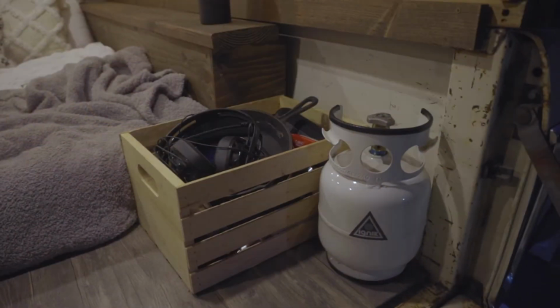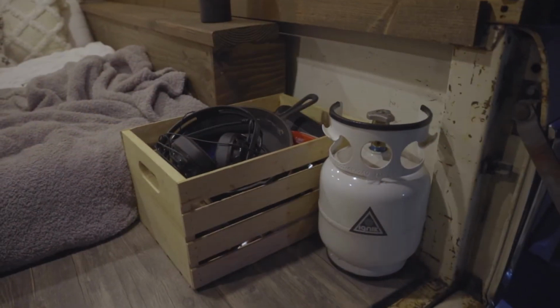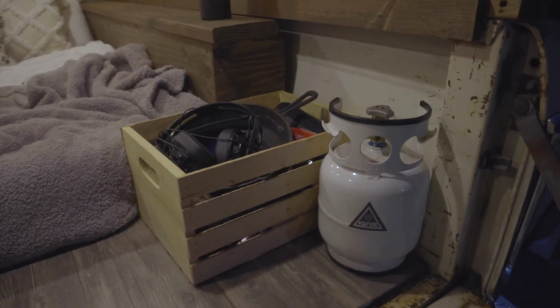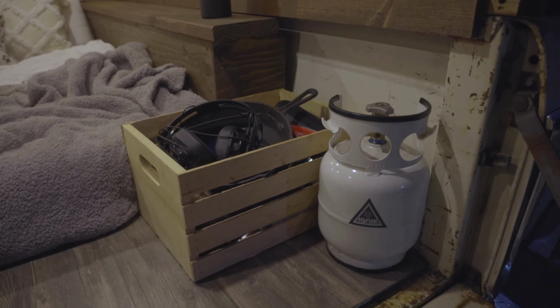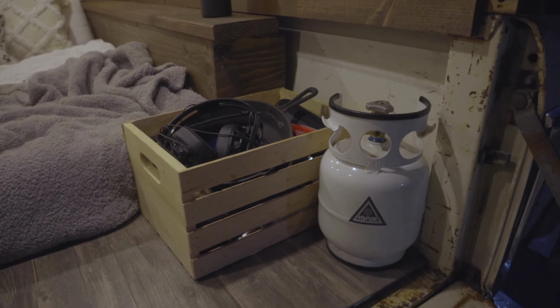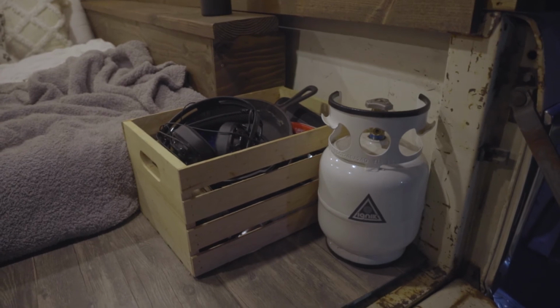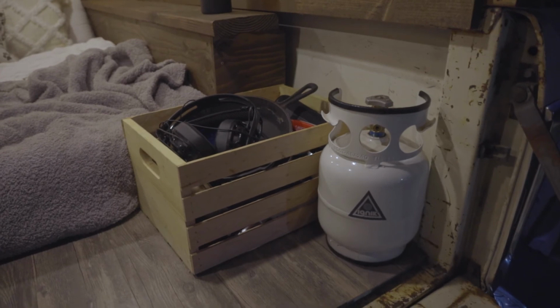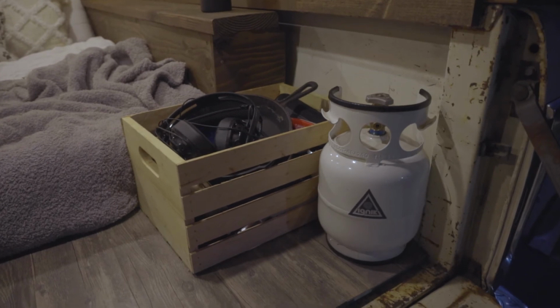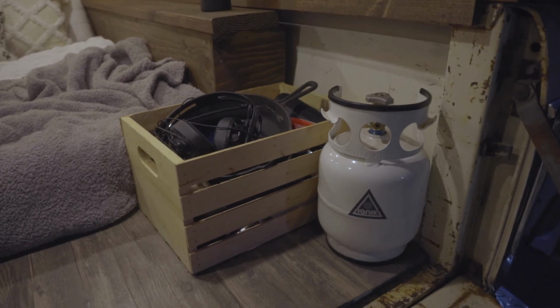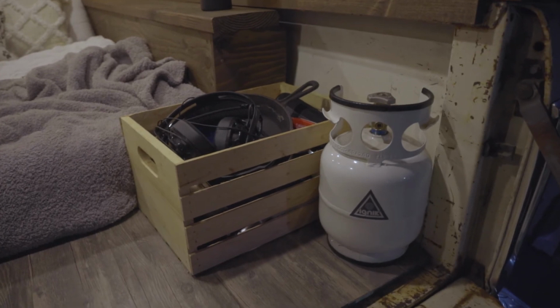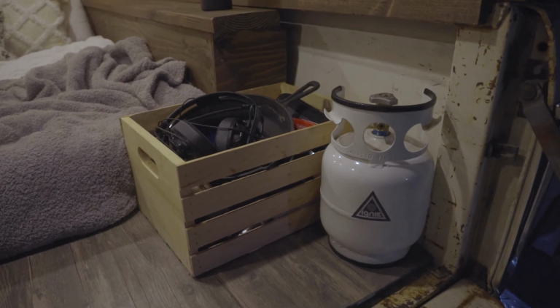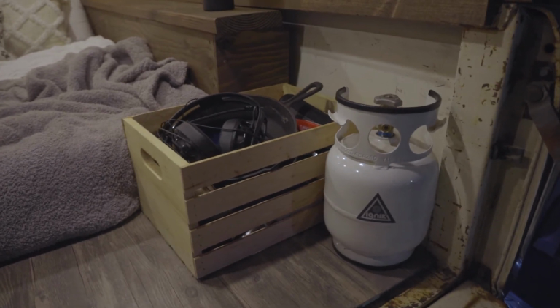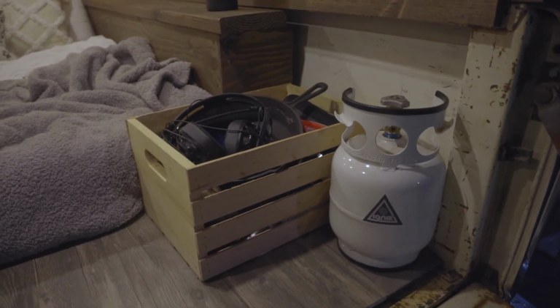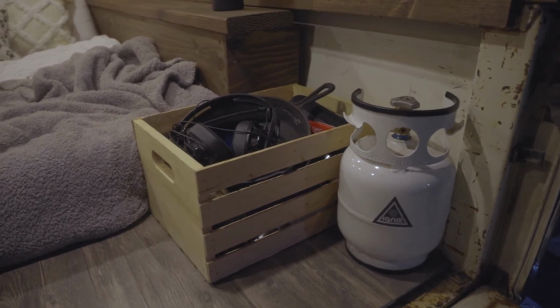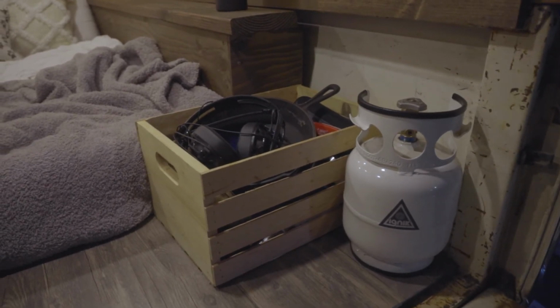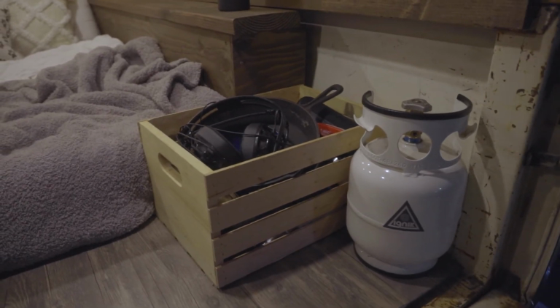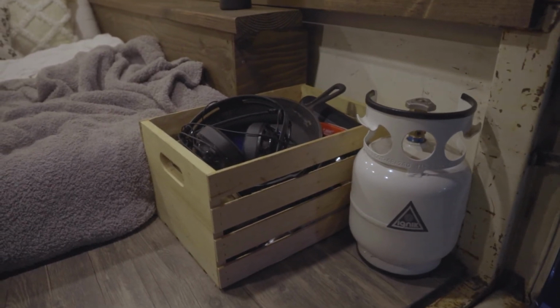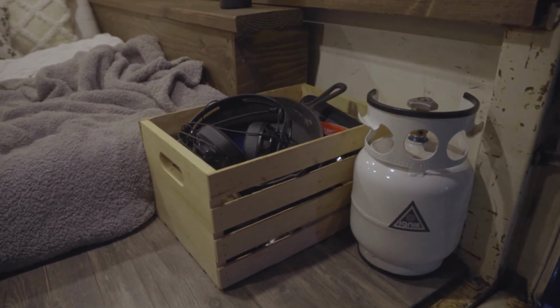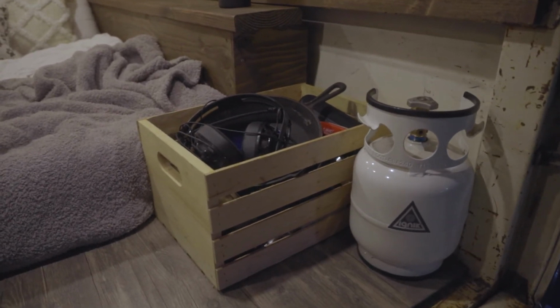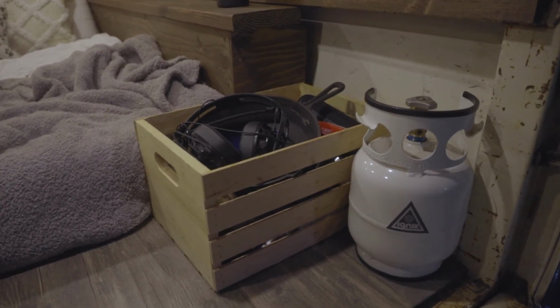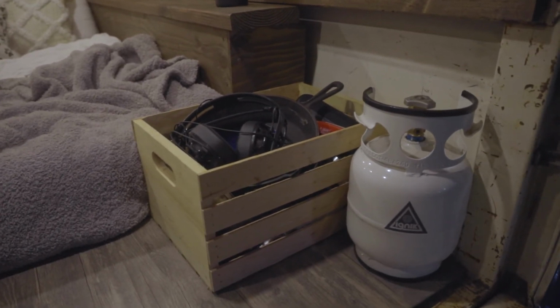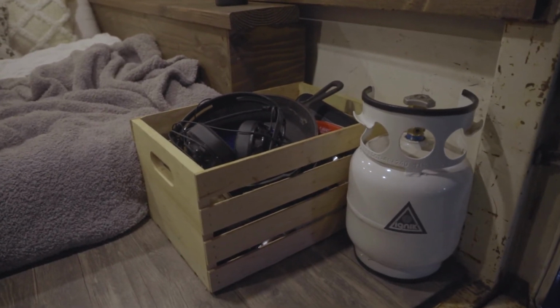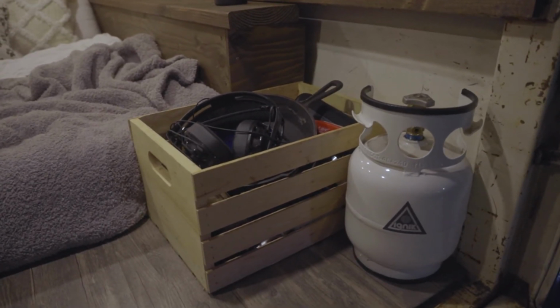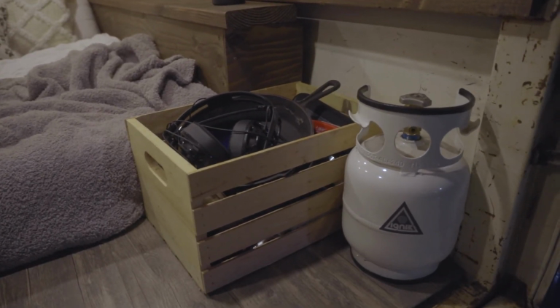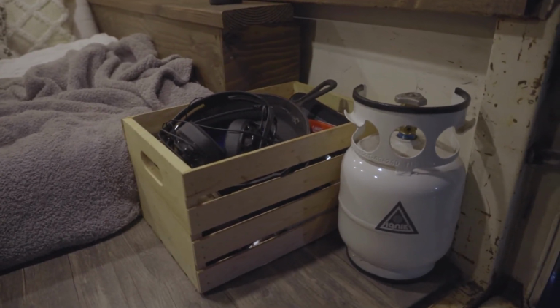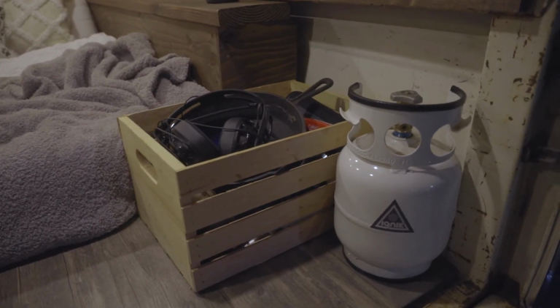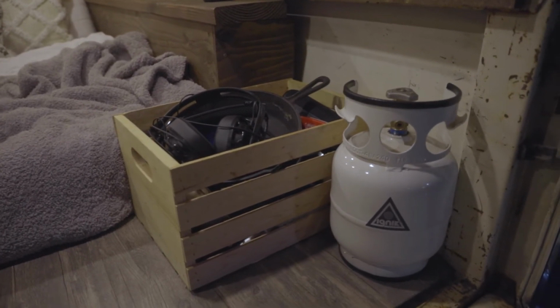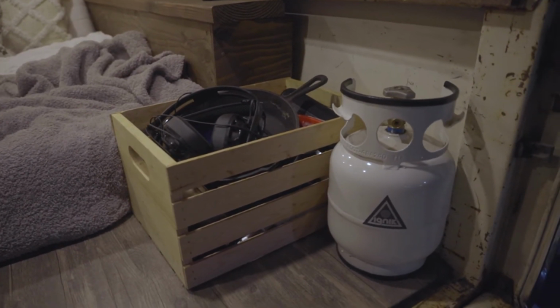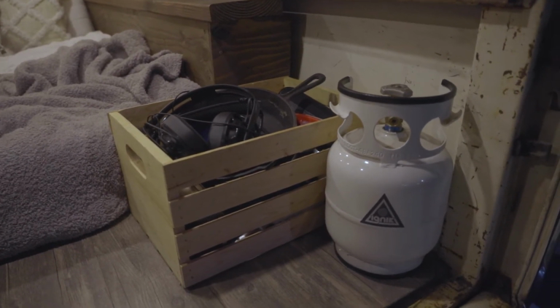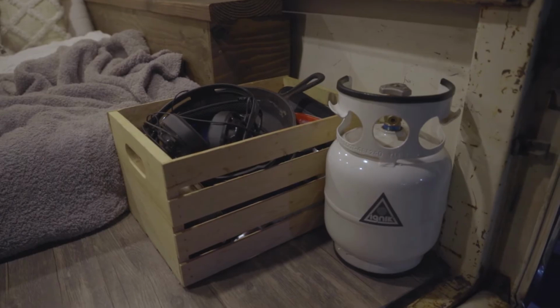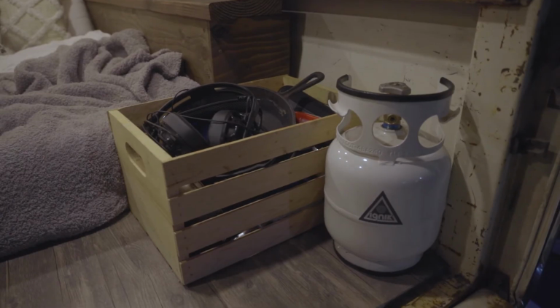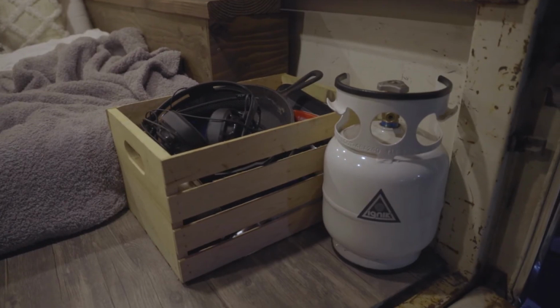I keep a crate at the front just for storage, and this is where I keep my propane growler — that's what I use to cook on the barbecue in the back.